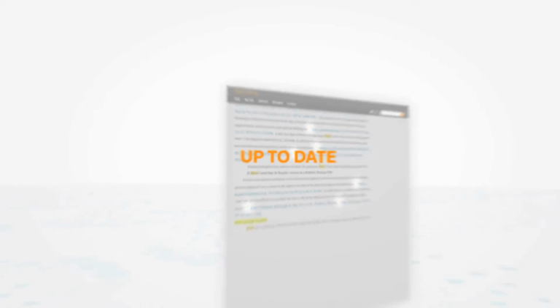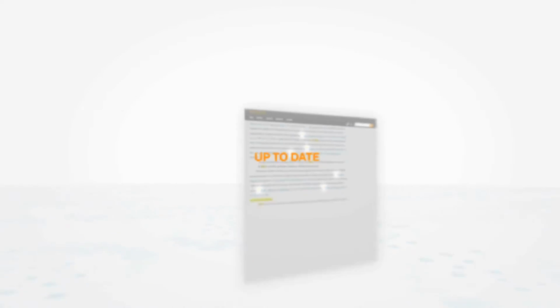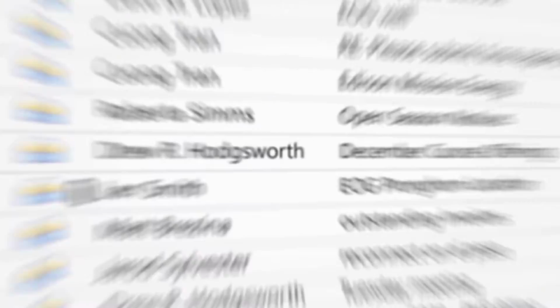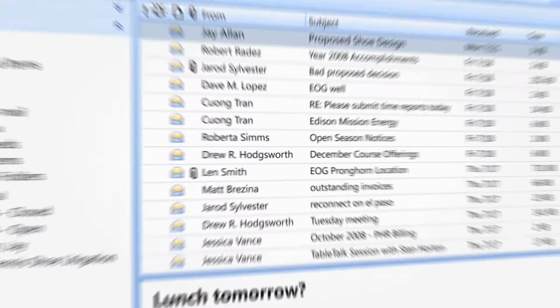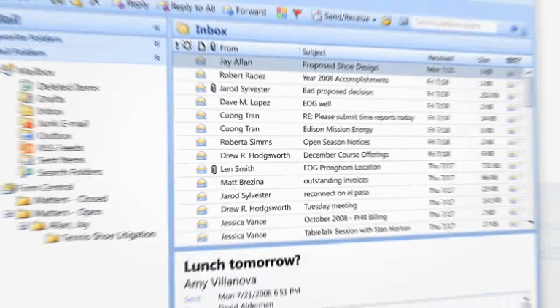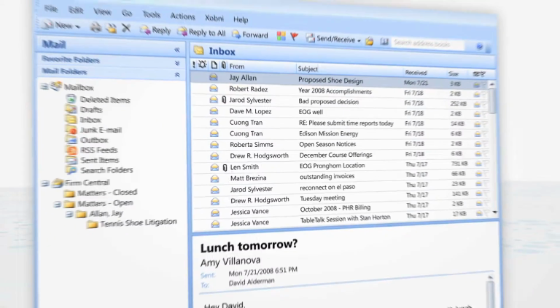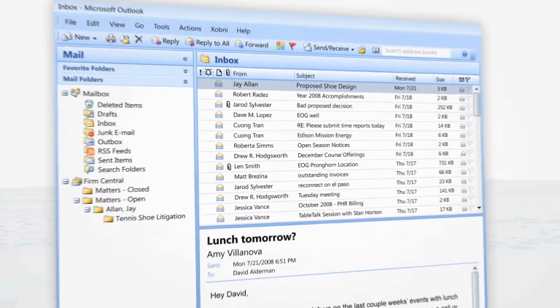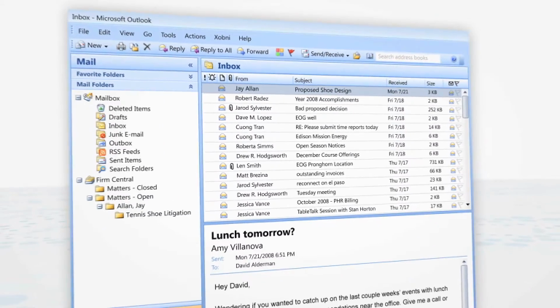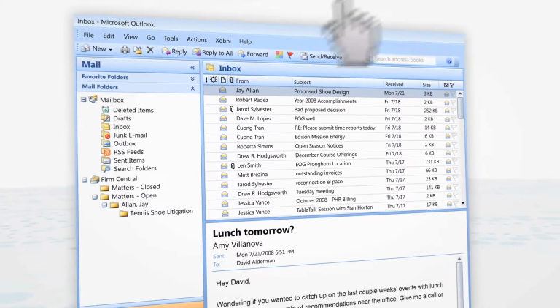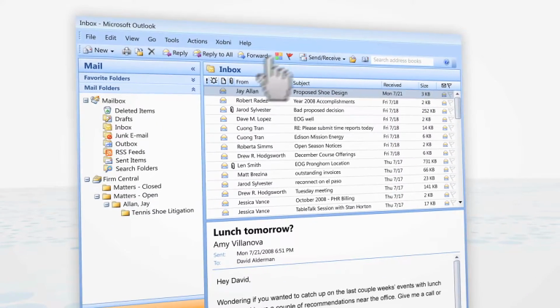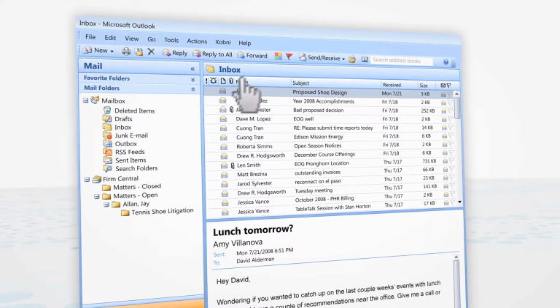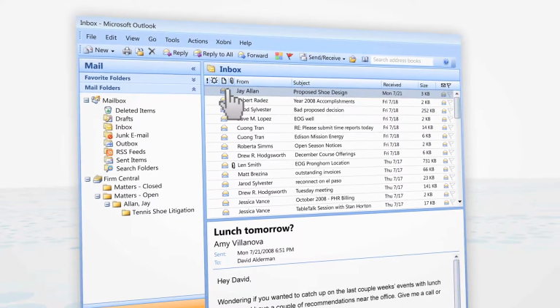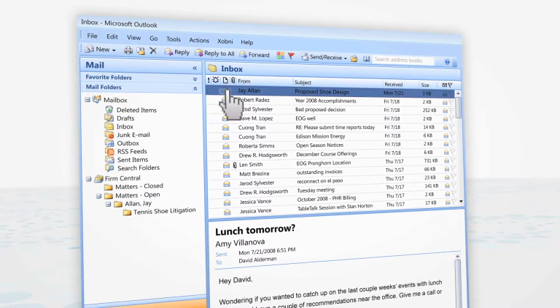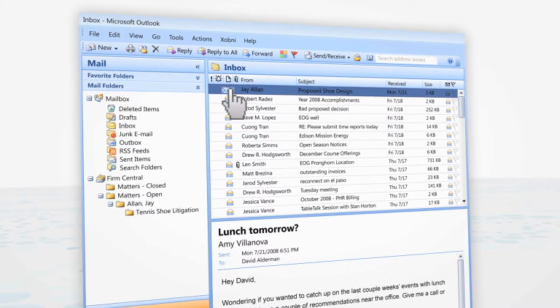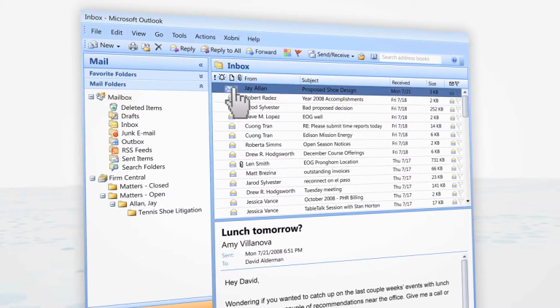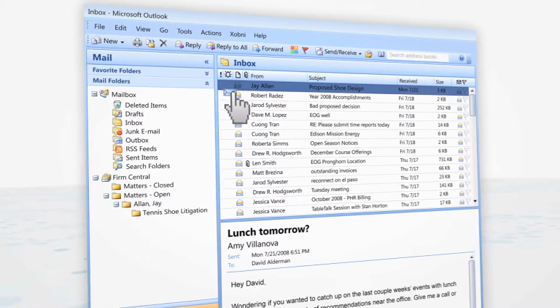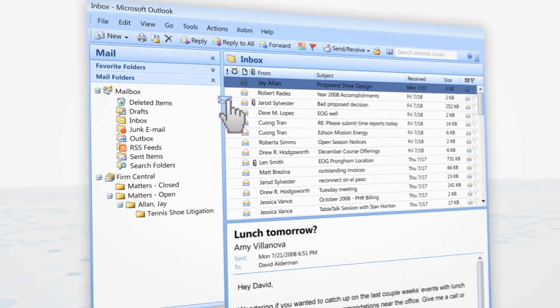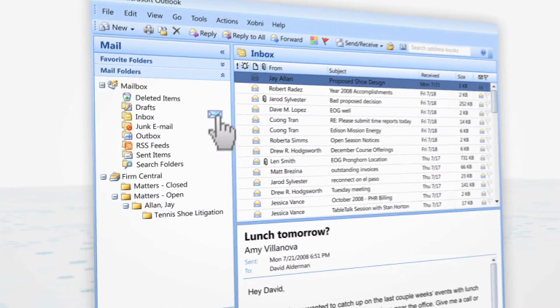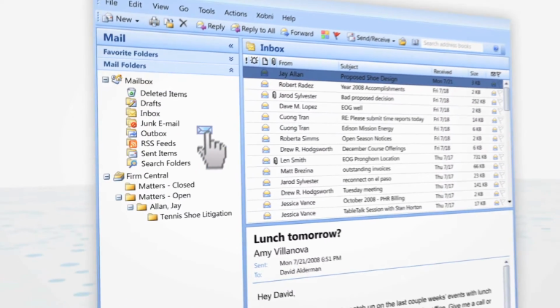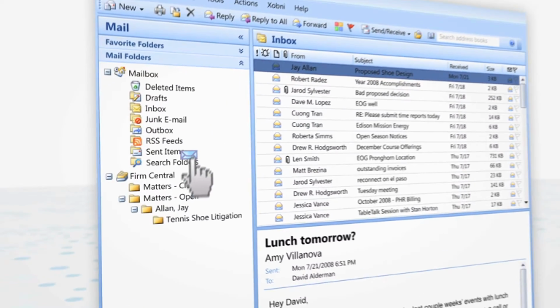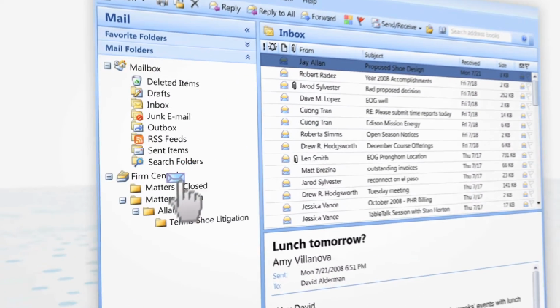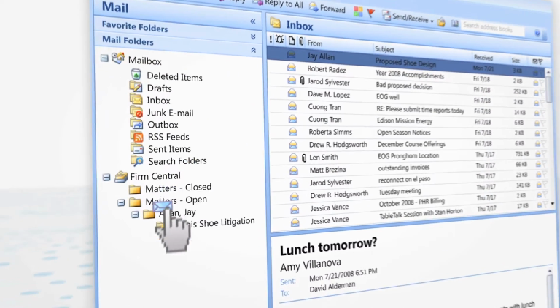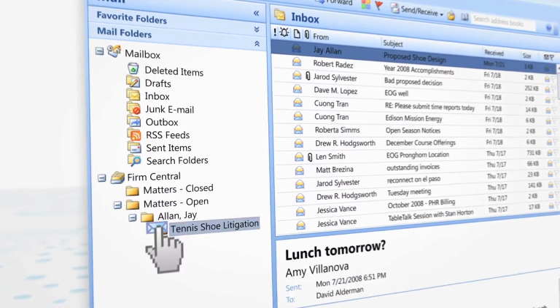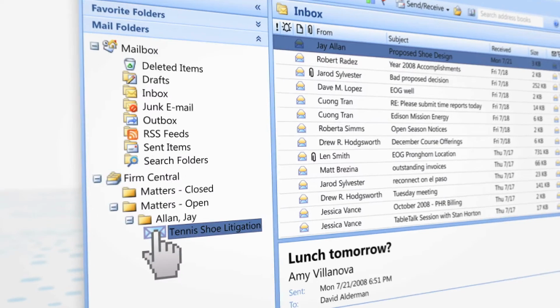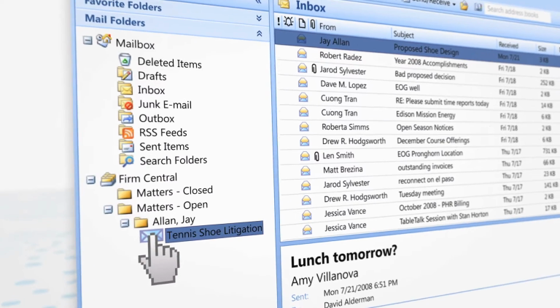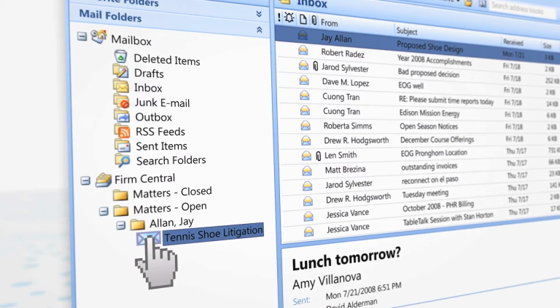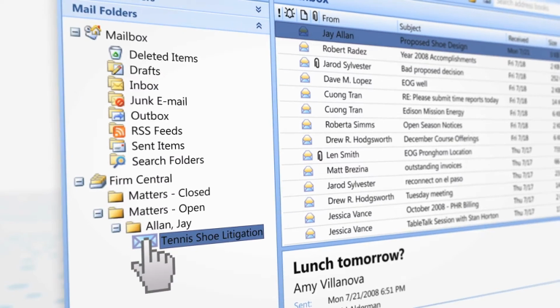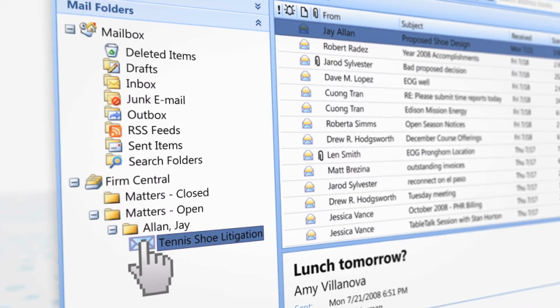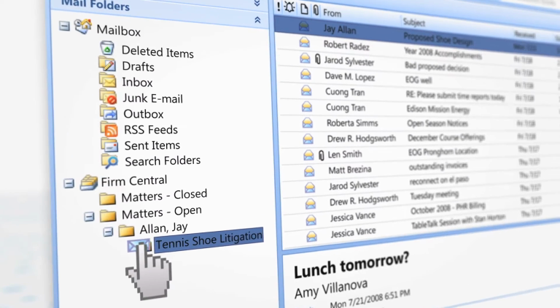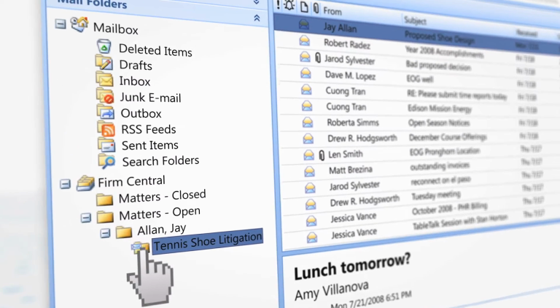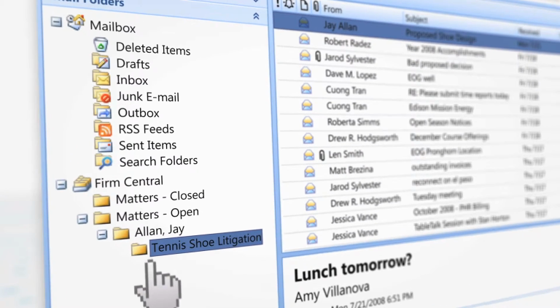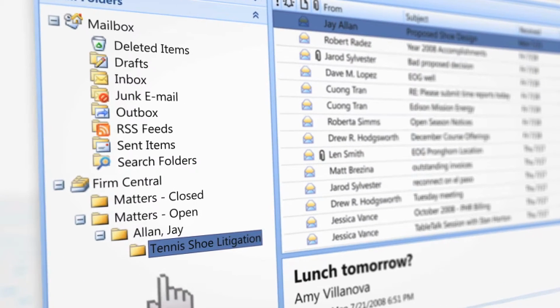Firm Central integrates with Outlook, allowing you to save emails related to a client matter directly into the matter folder.